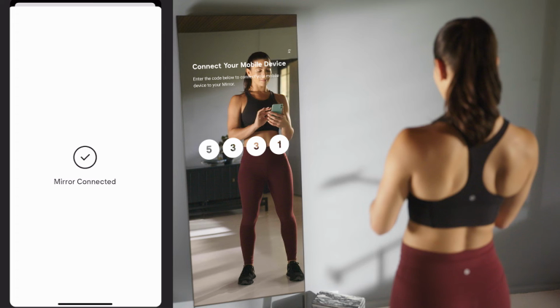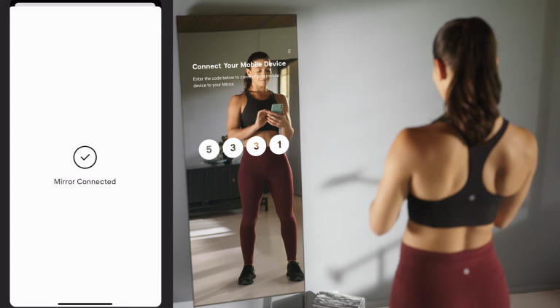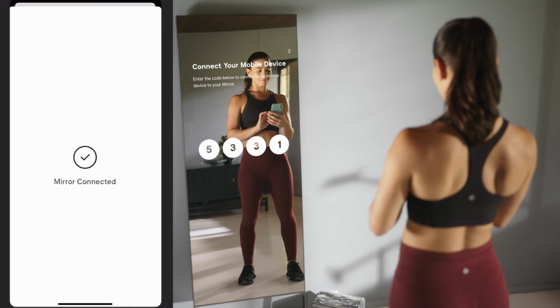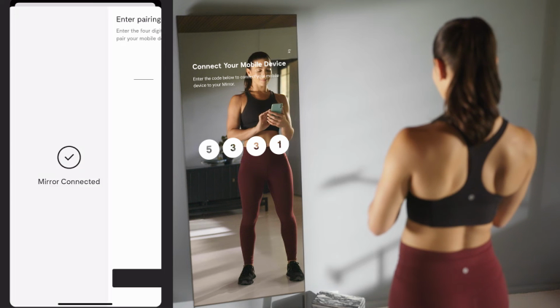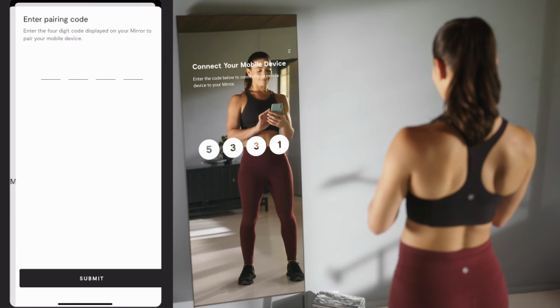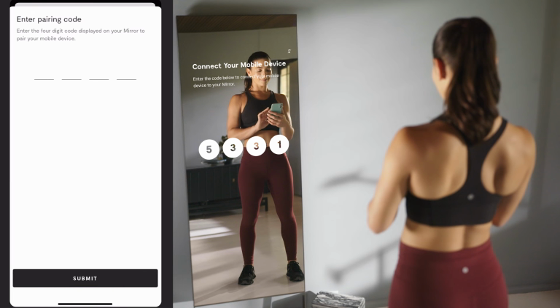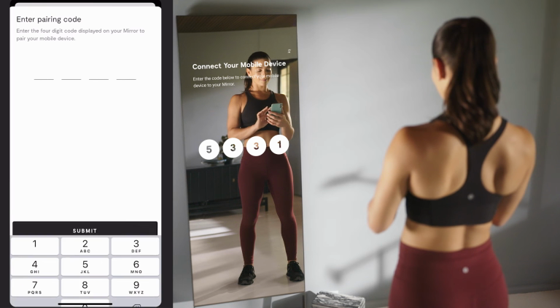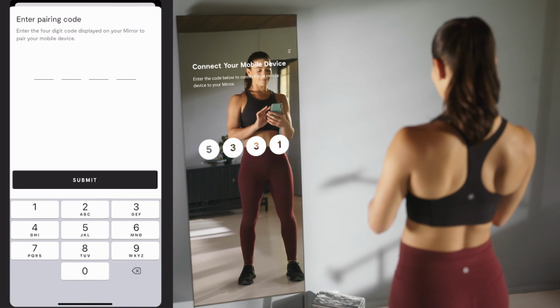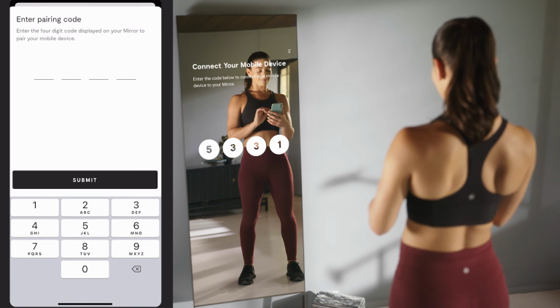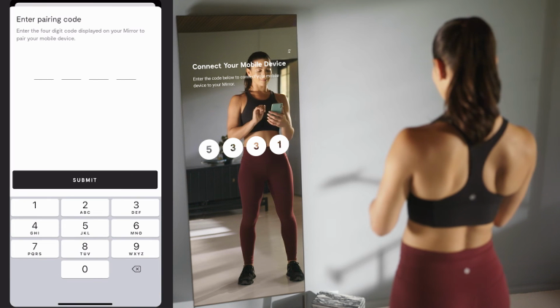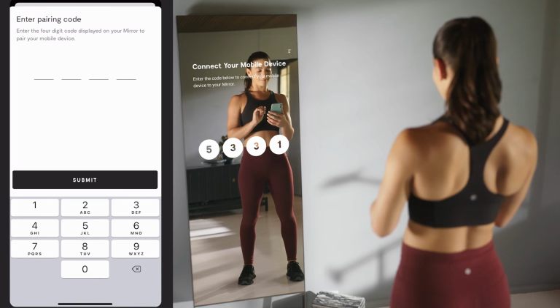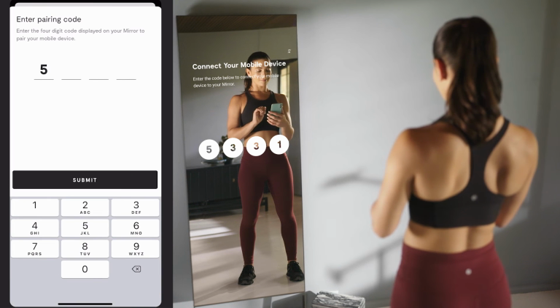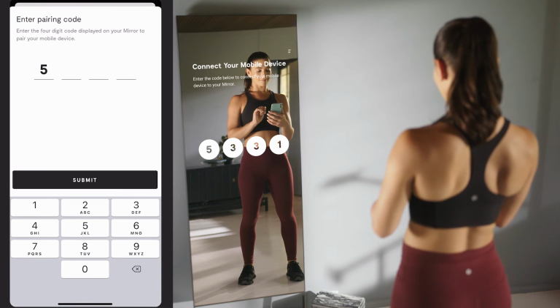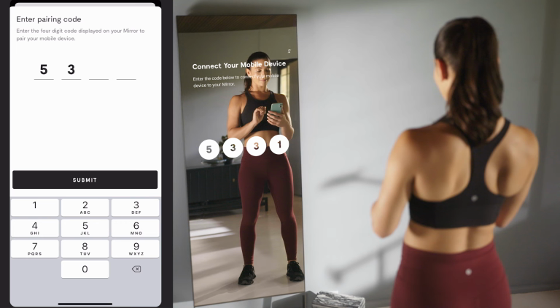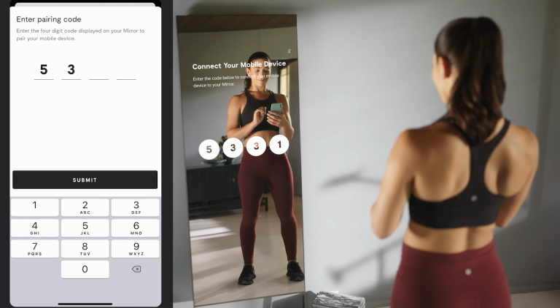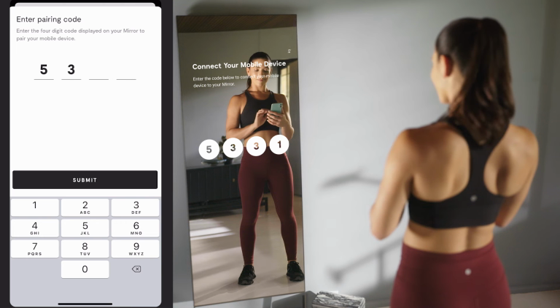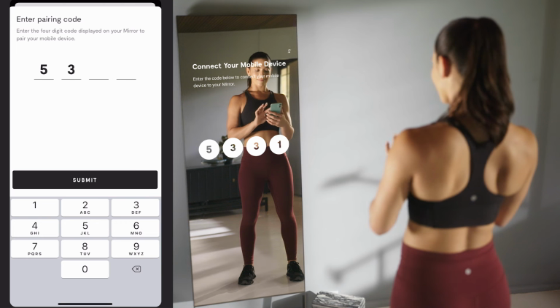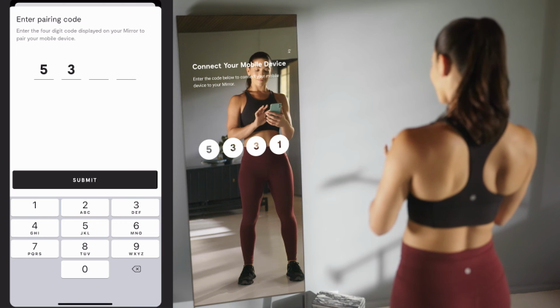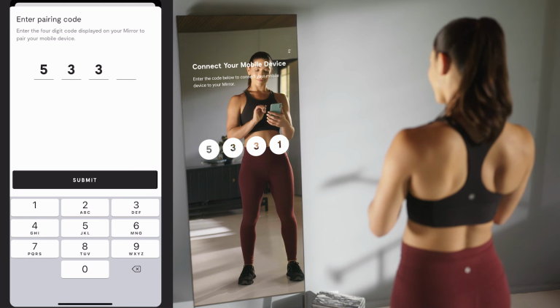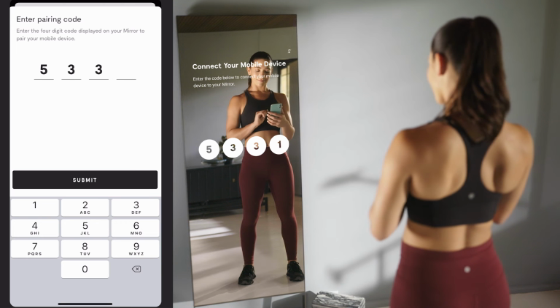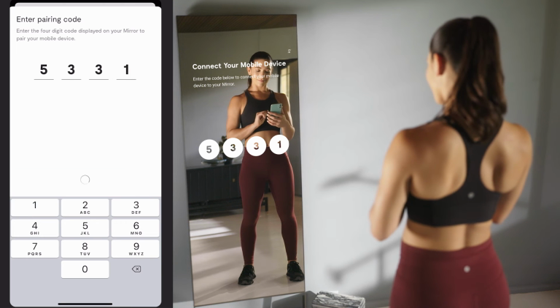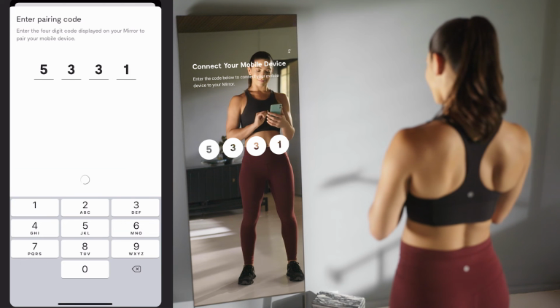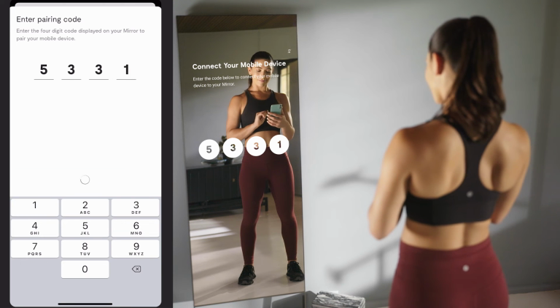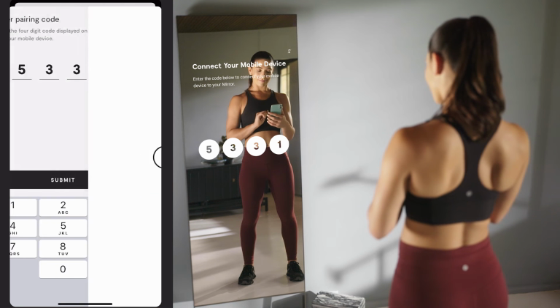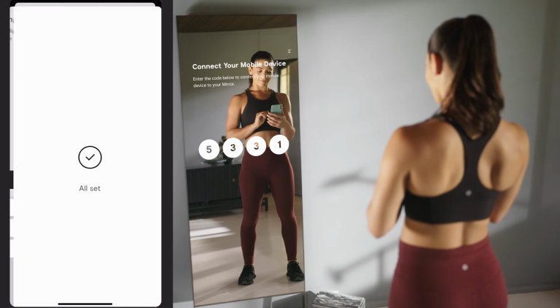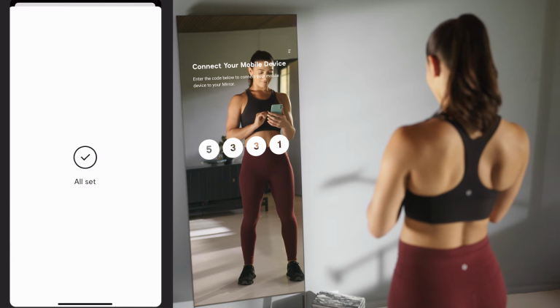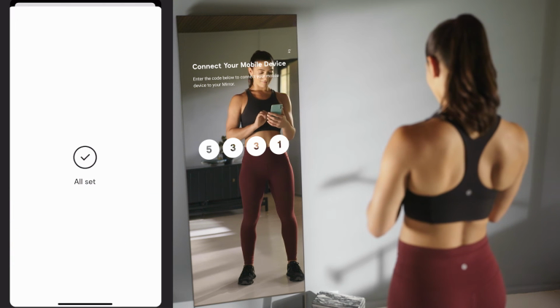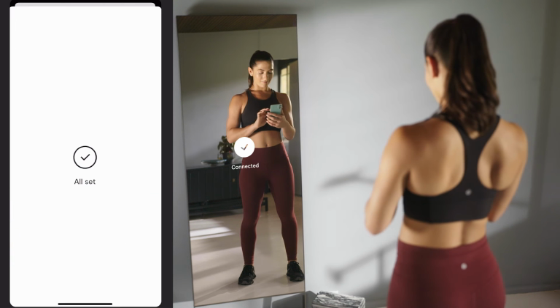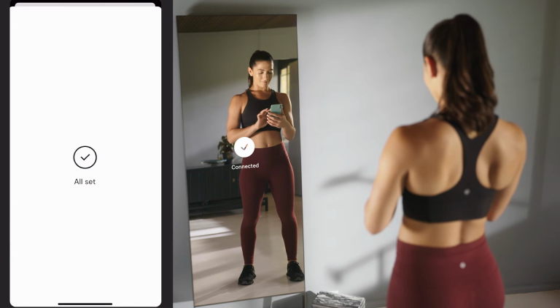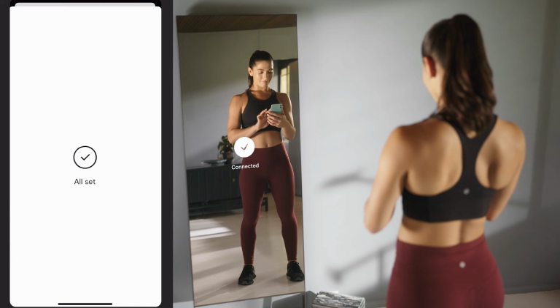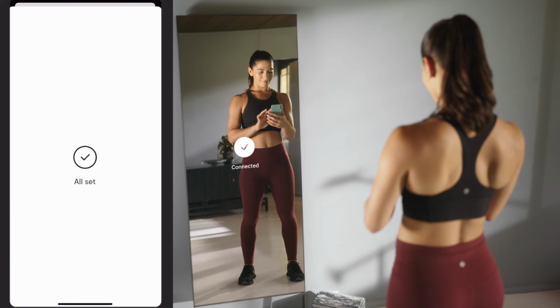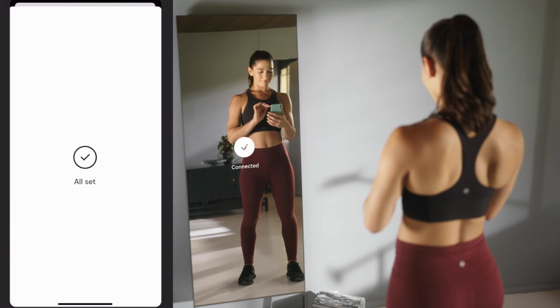Once you've selected your mirror, it will display a four-digit pairing code. Enter the code displayed on the mirror into your app.